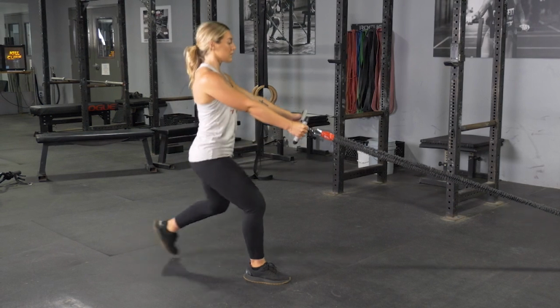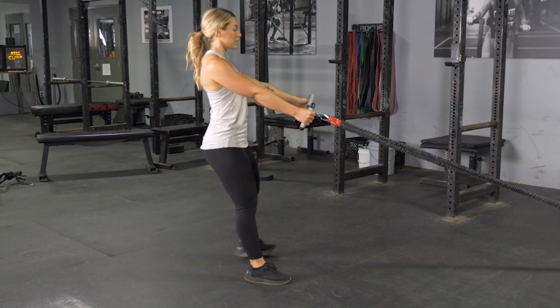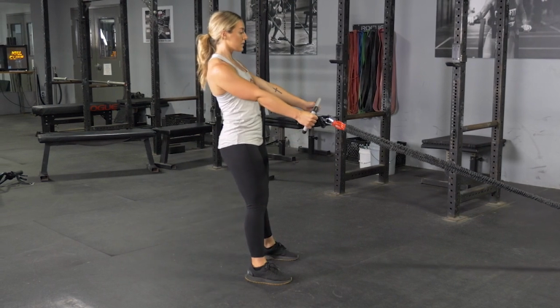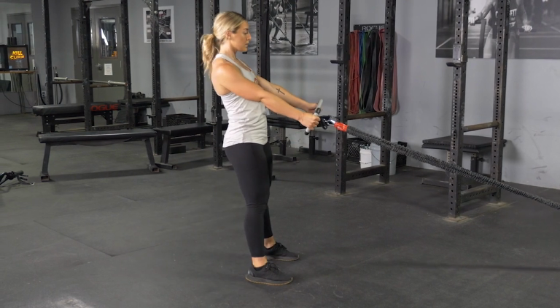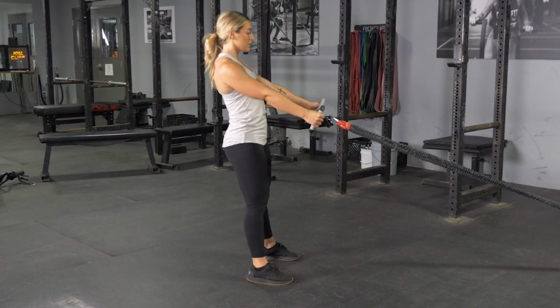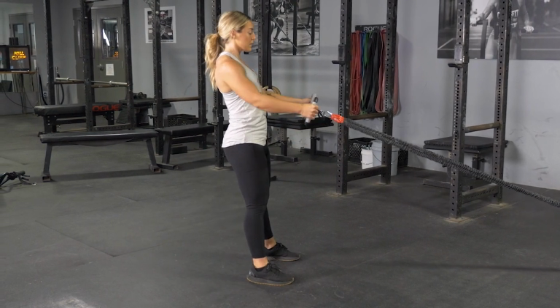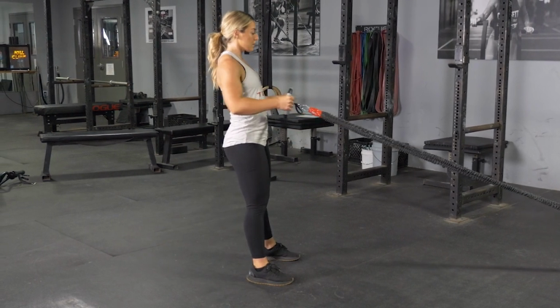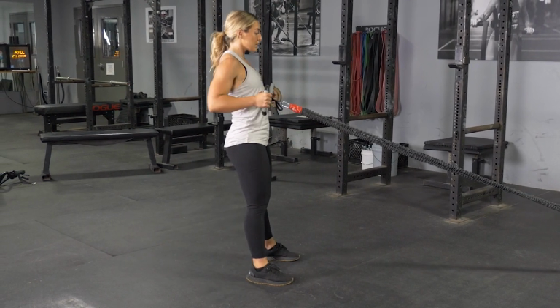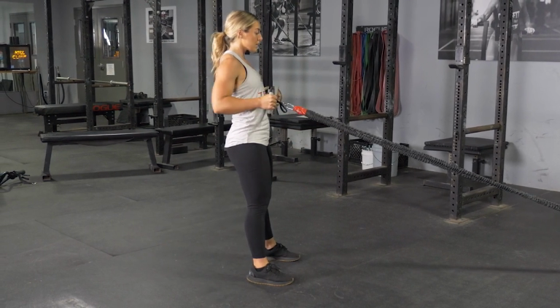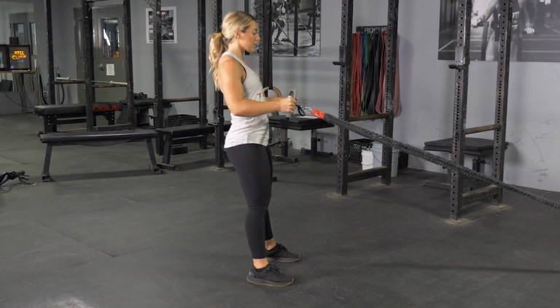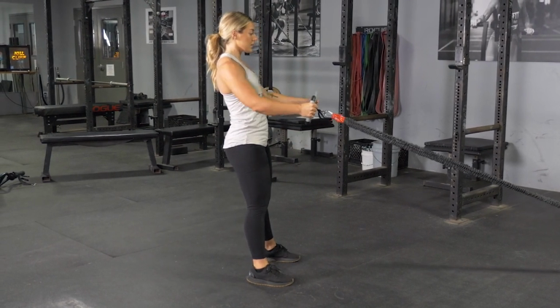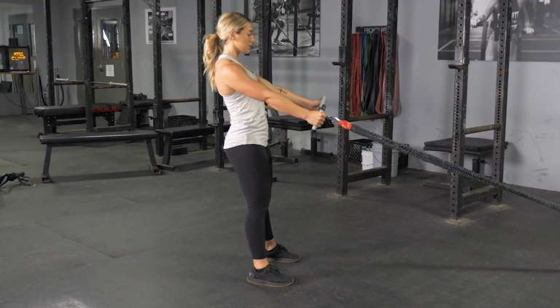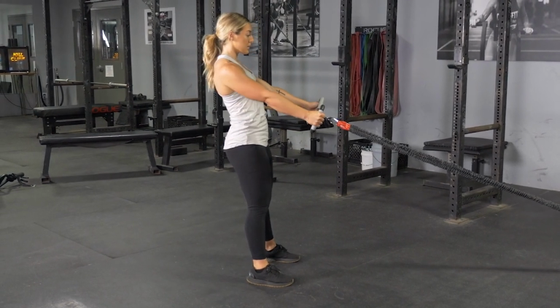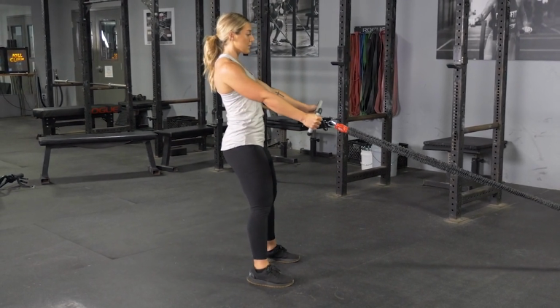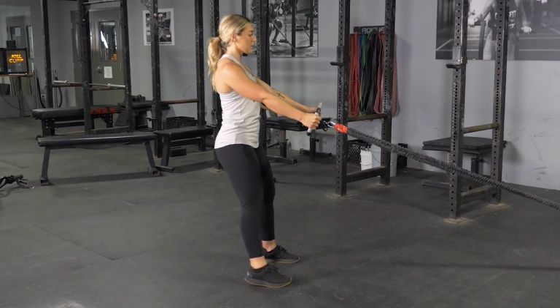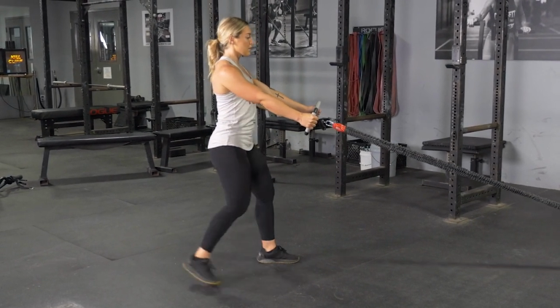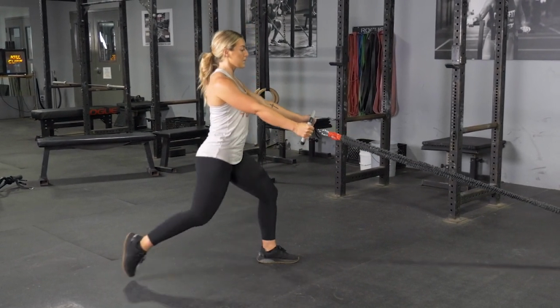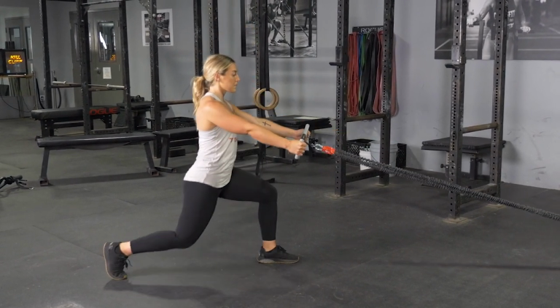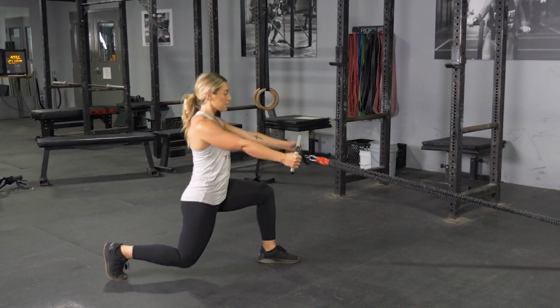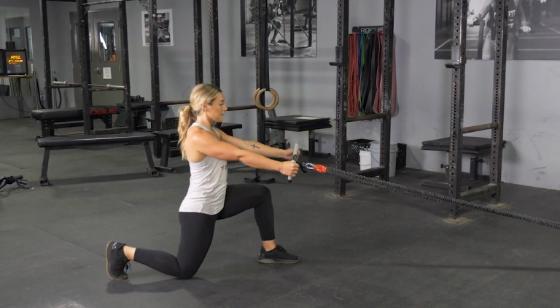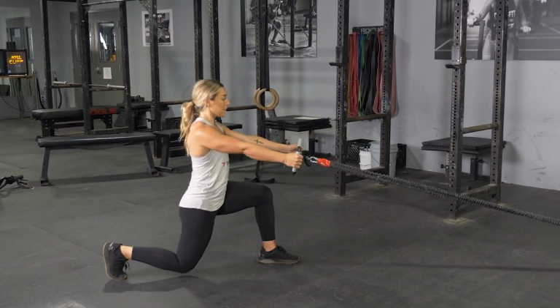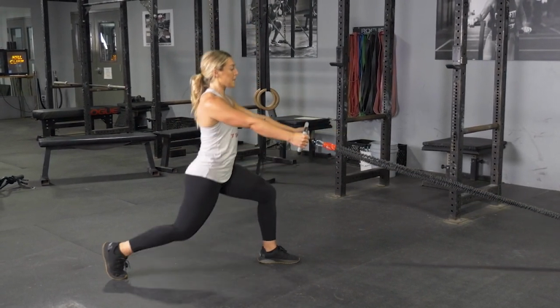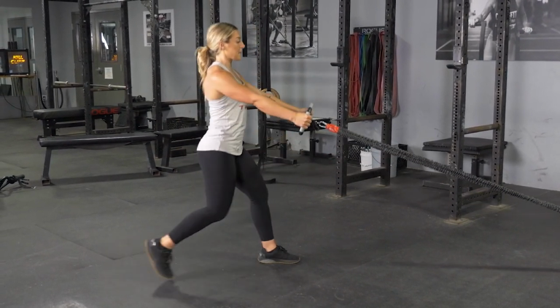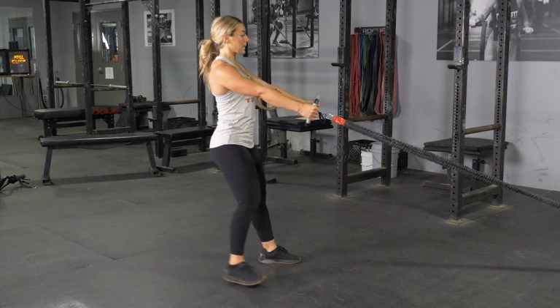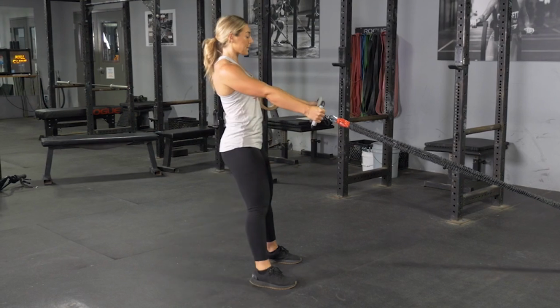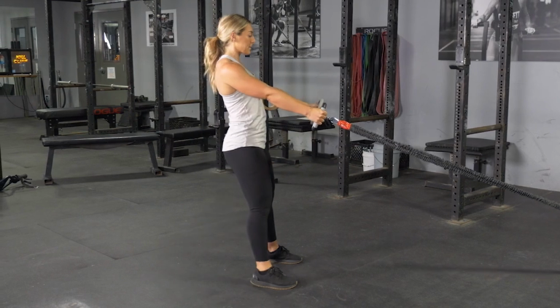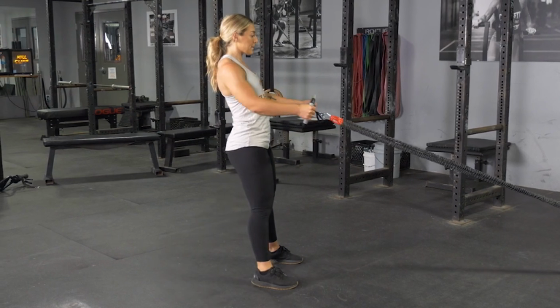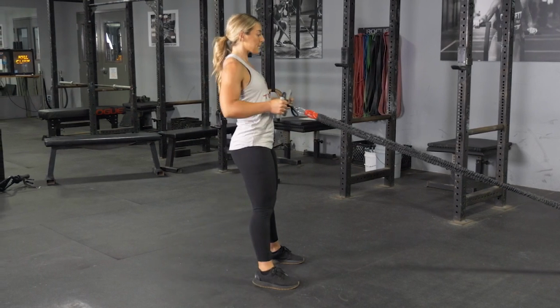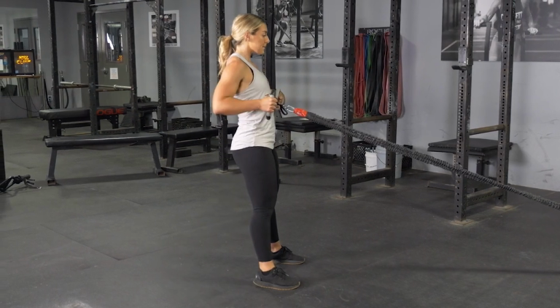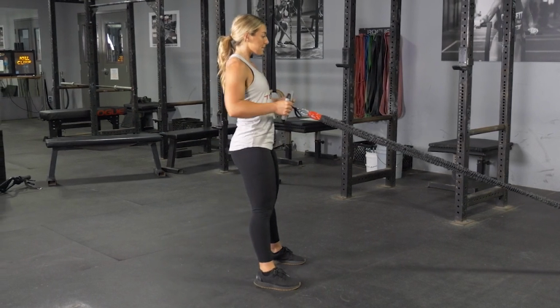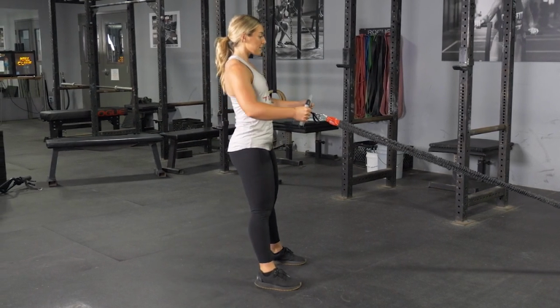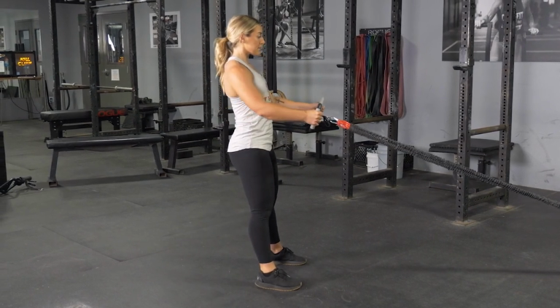Extend your arms back out, repeat the lunge with the opposite leg, and repeat the exercise sequence for the desired number of repetitions.